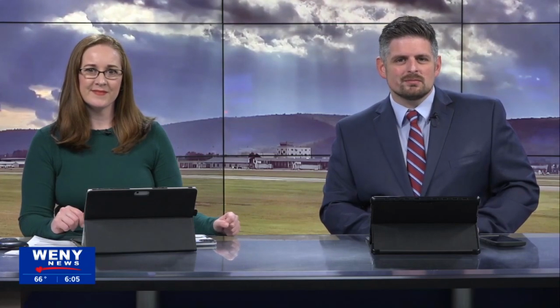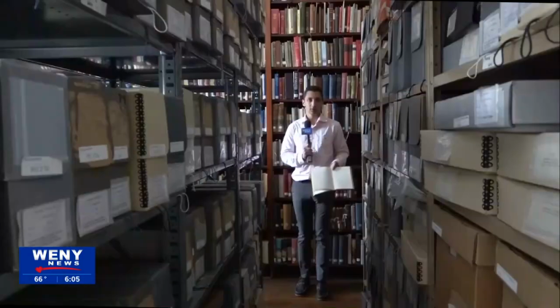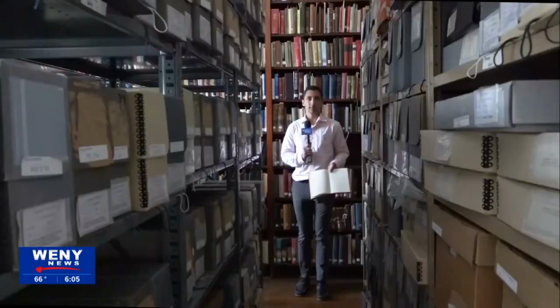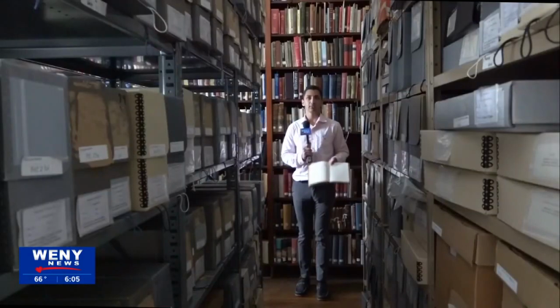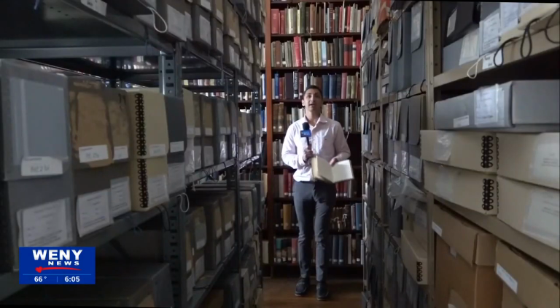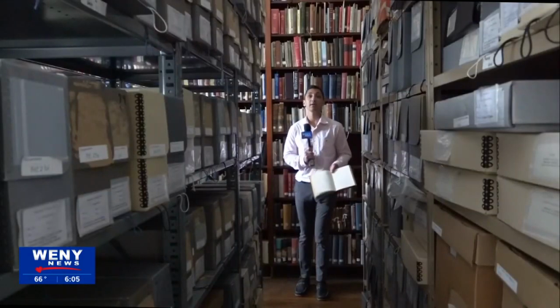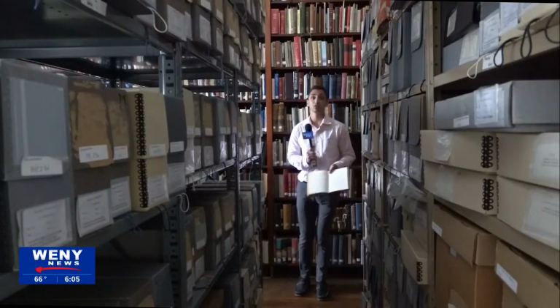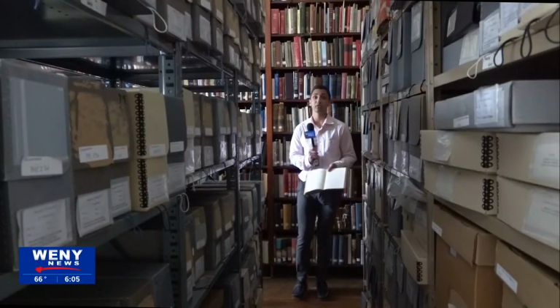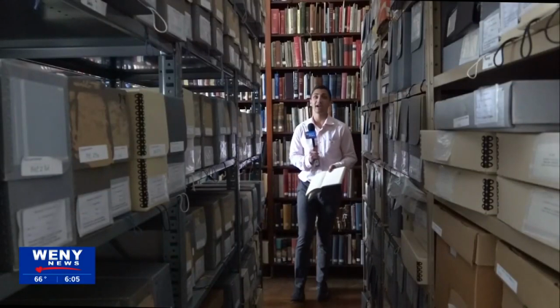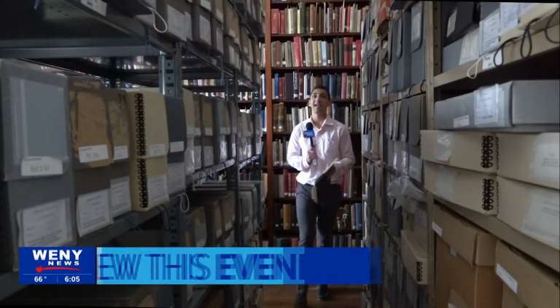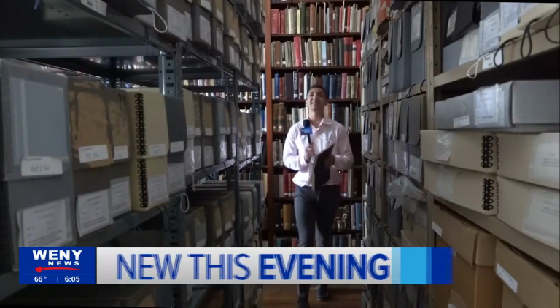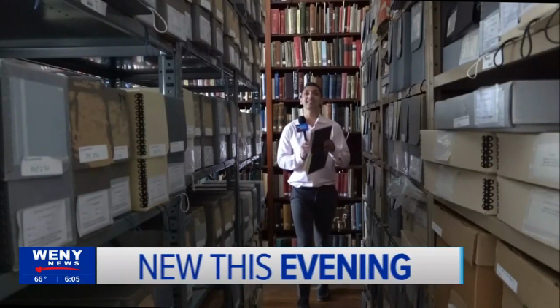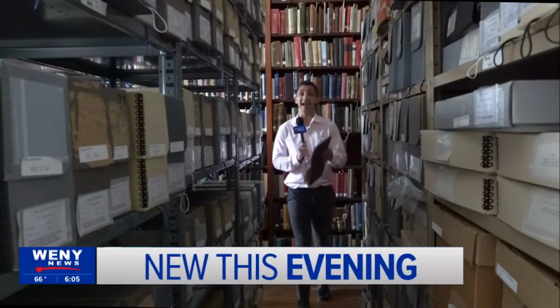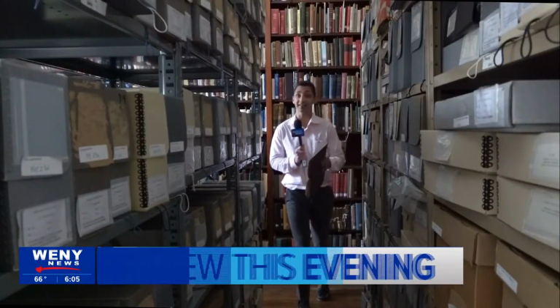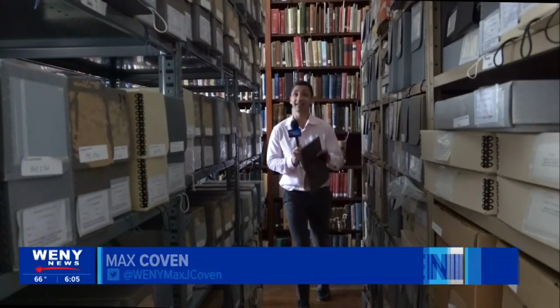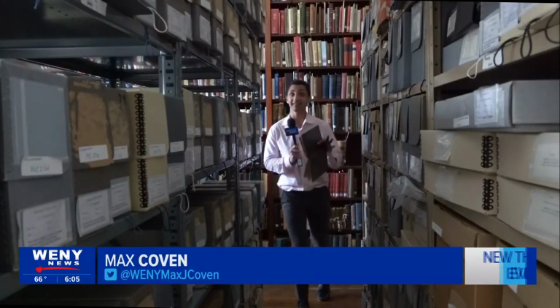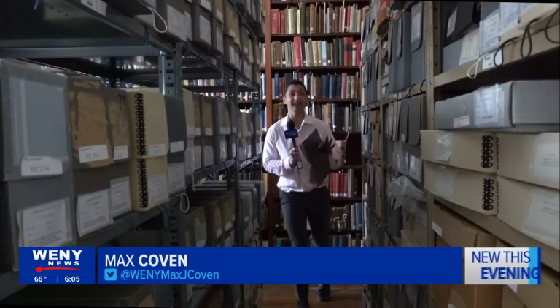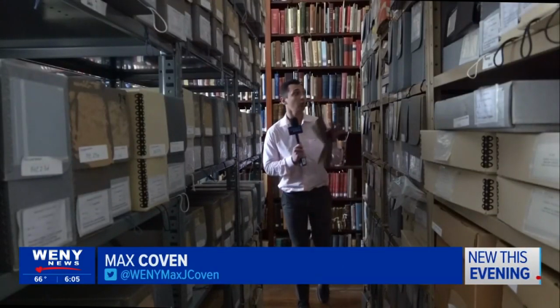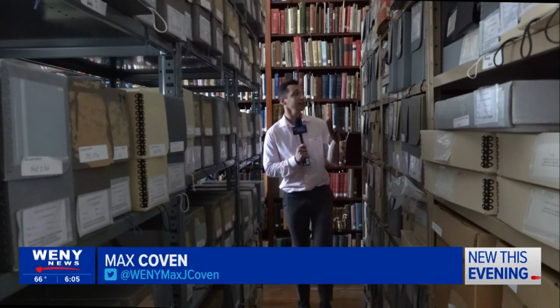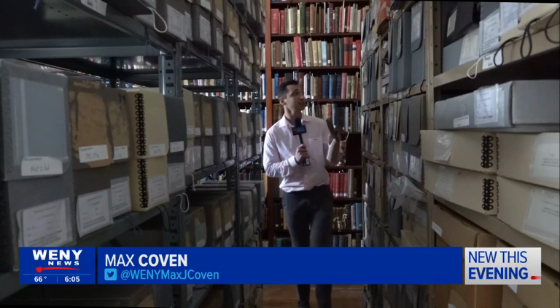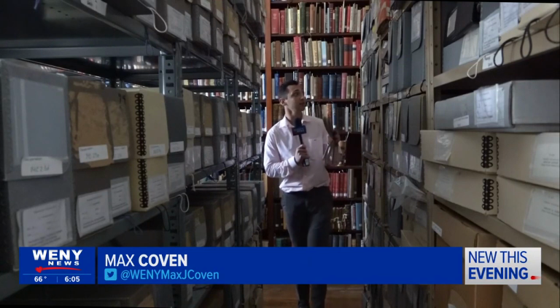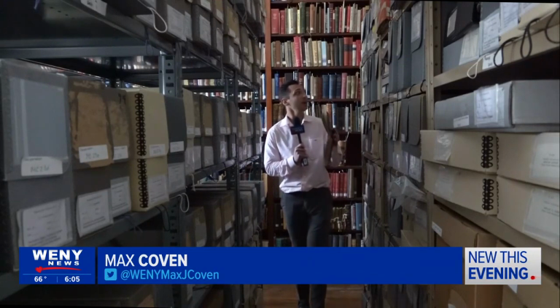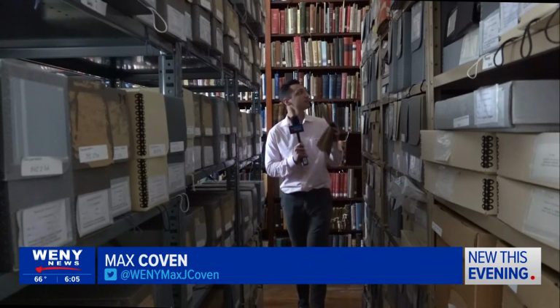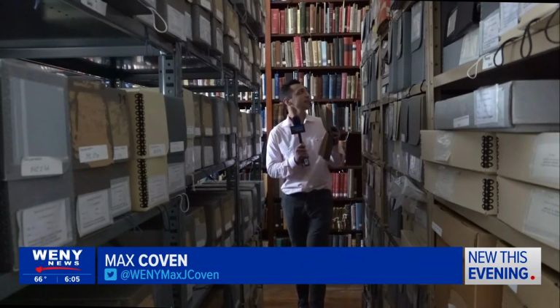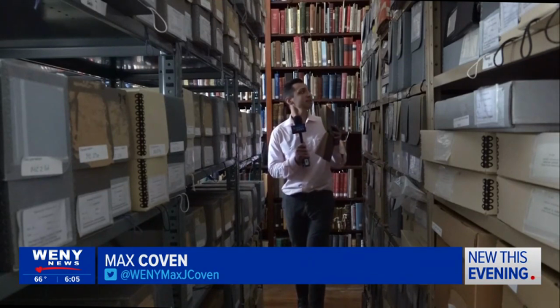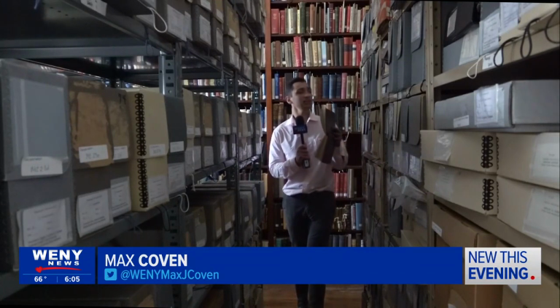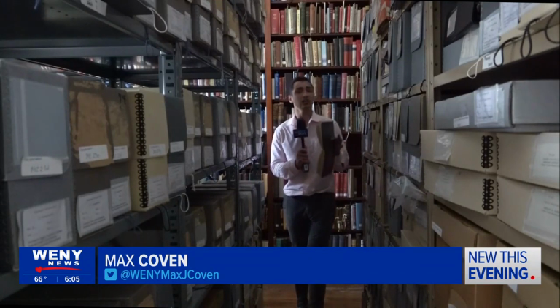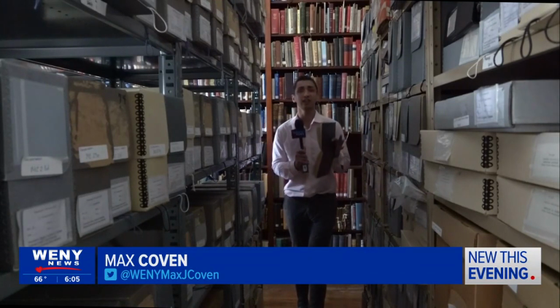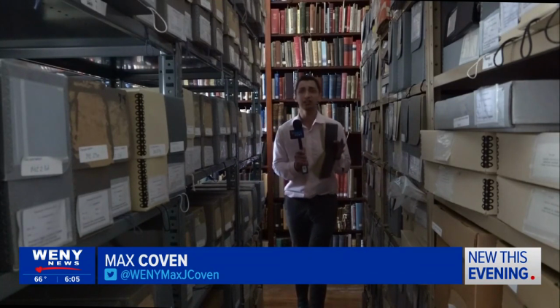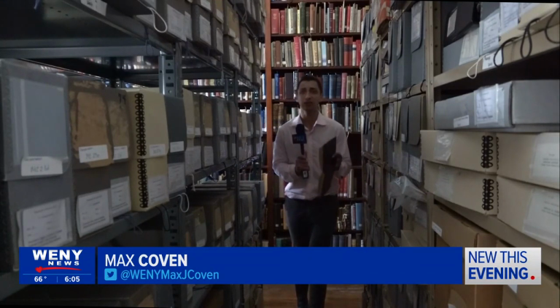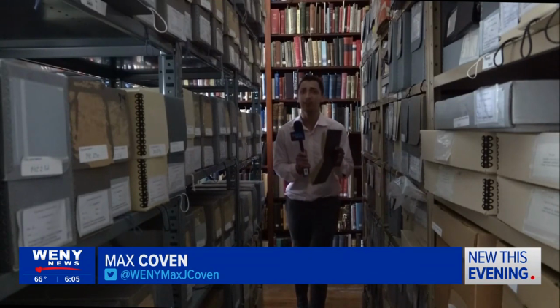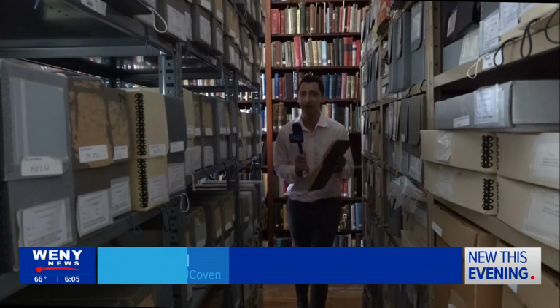The Chemung County Historical Society has stacks and stacks — quite literally — of documentation of the history of Elmira.